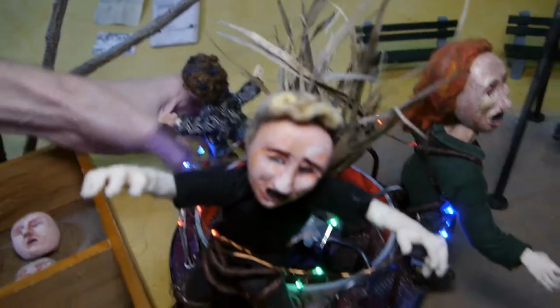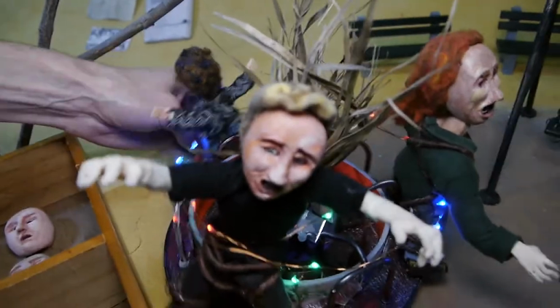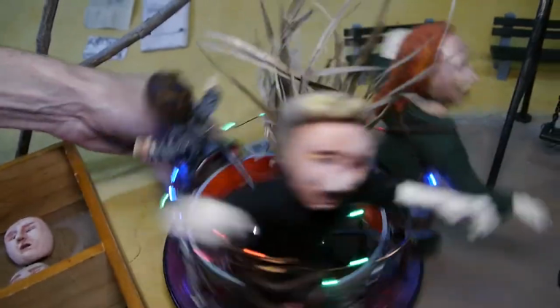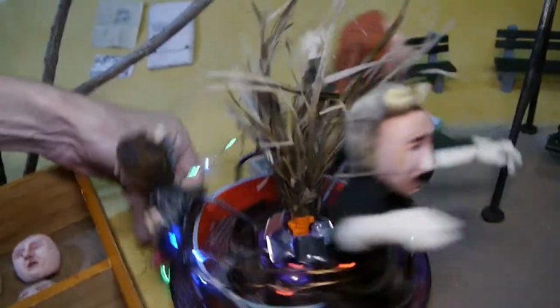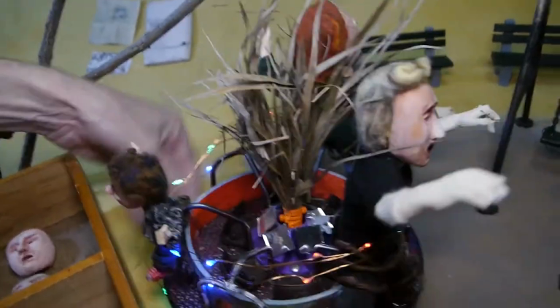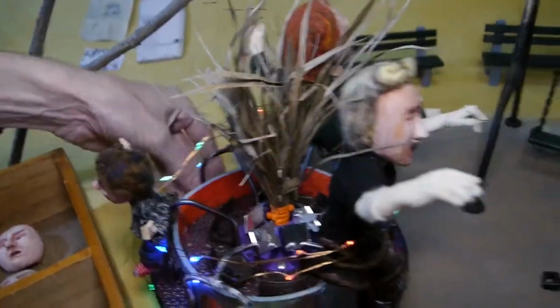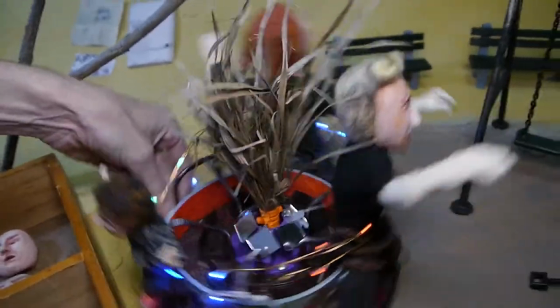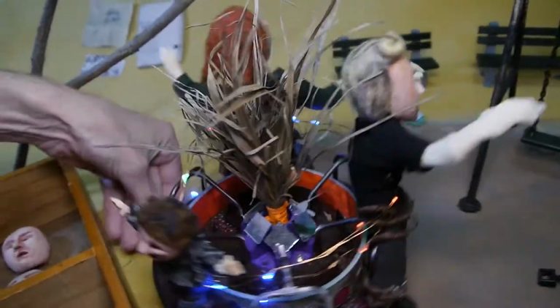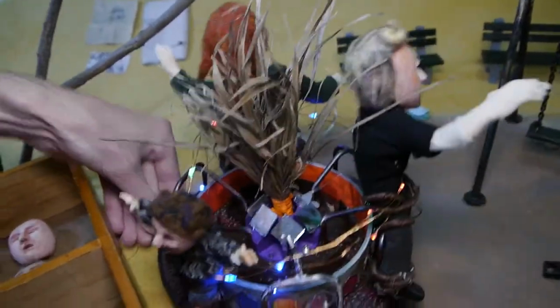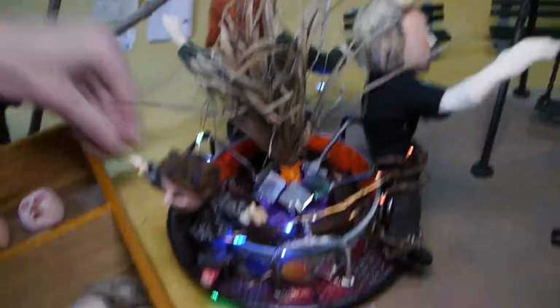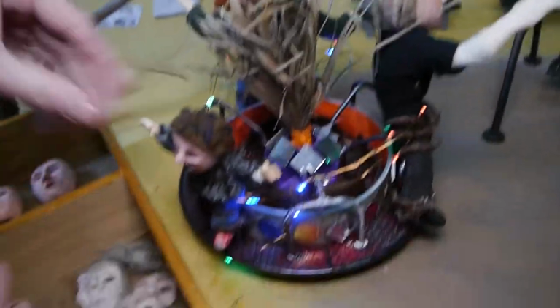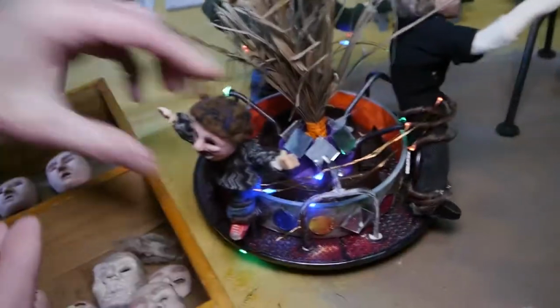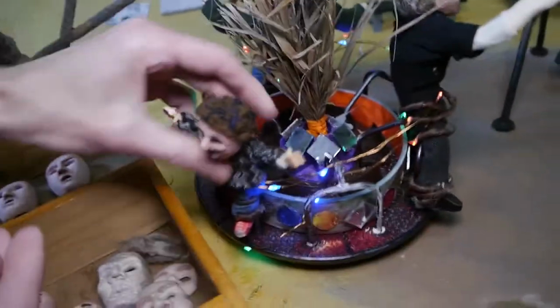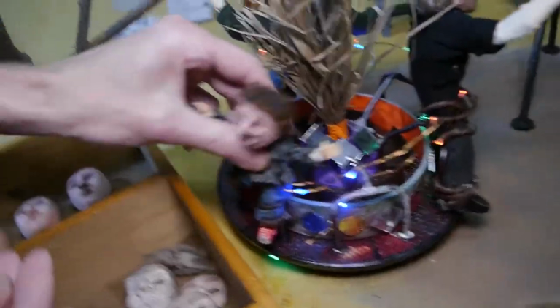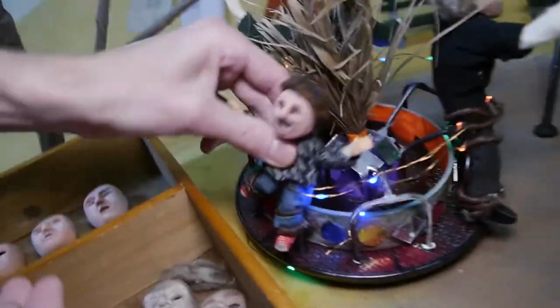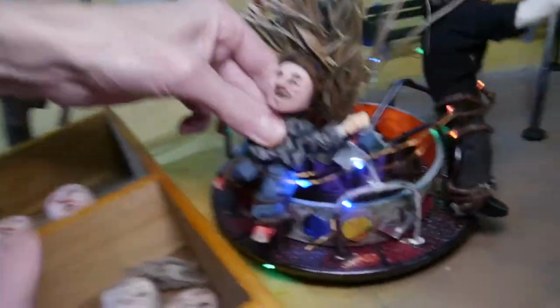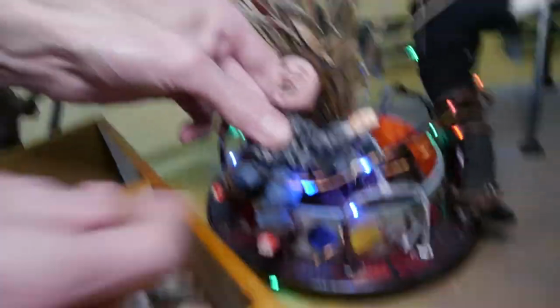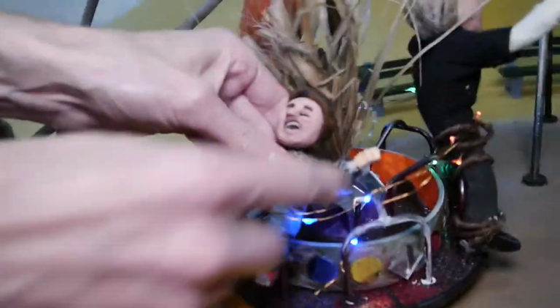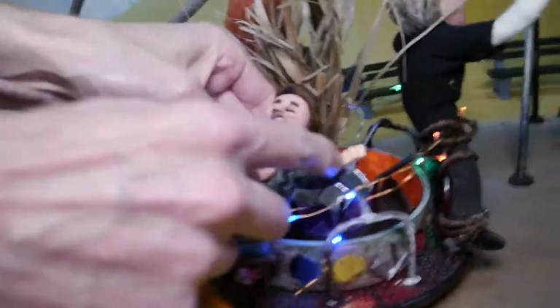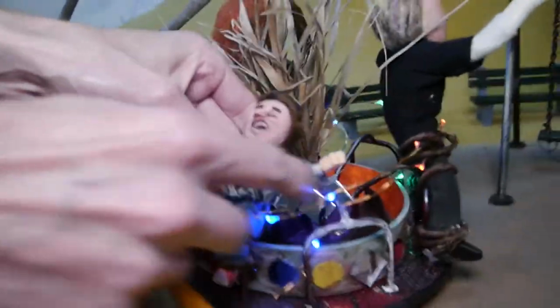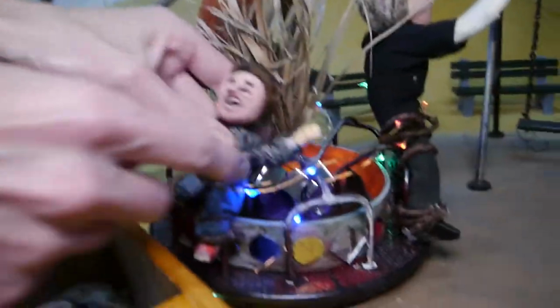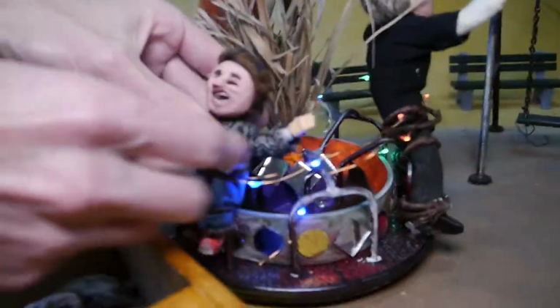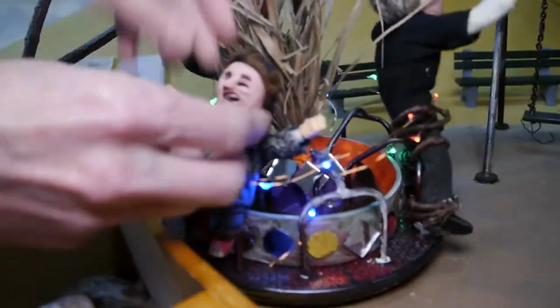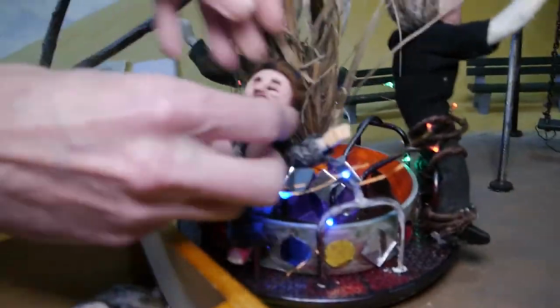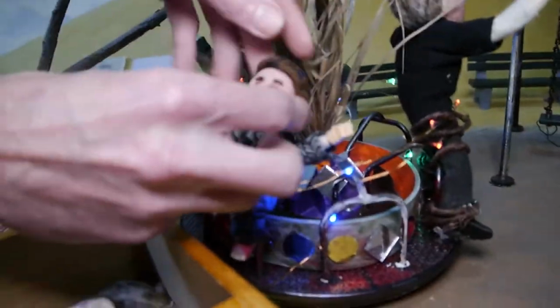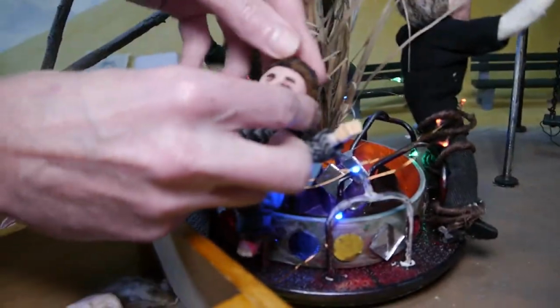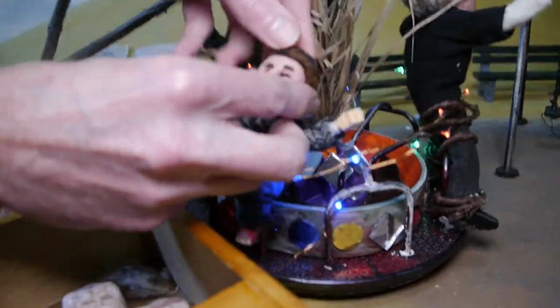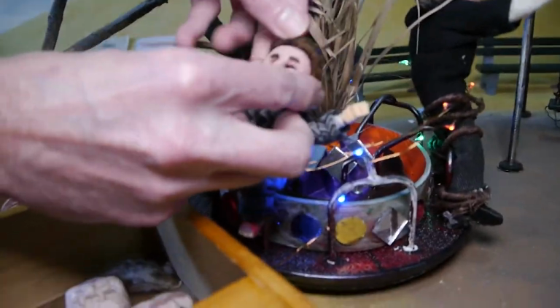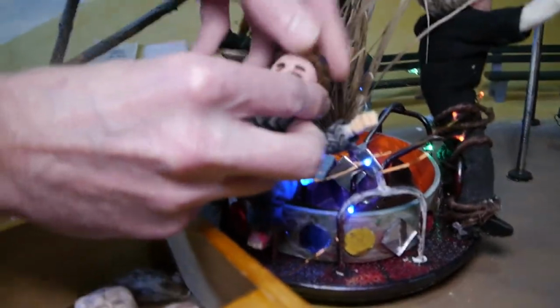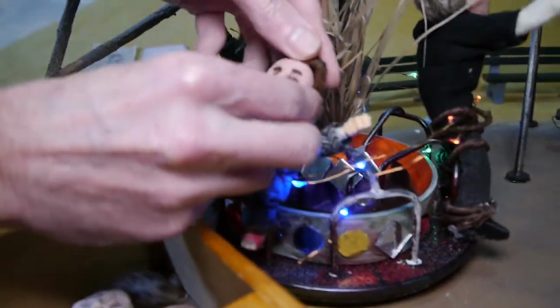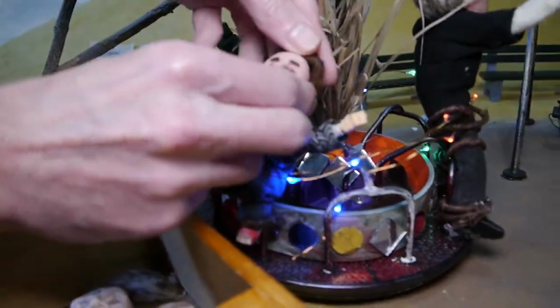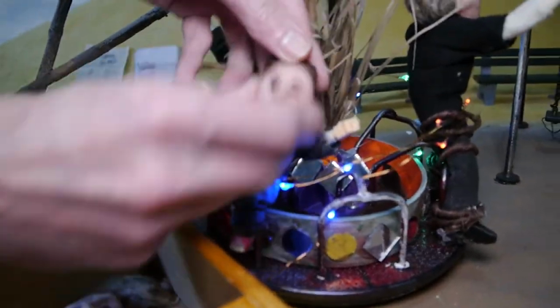Chuck, of course, is all 3D printed hands. And his face.